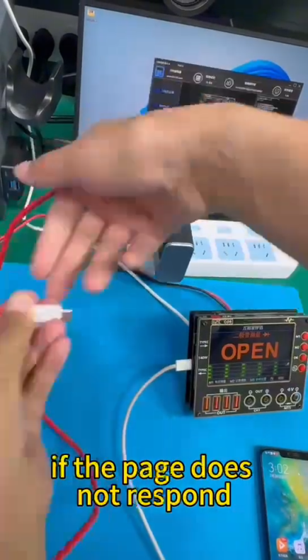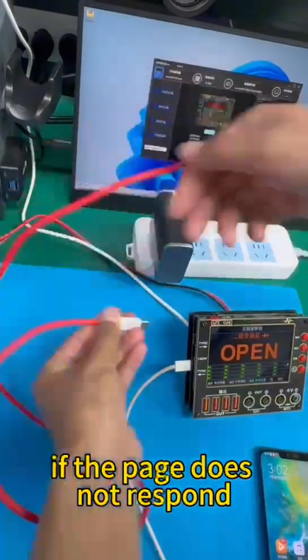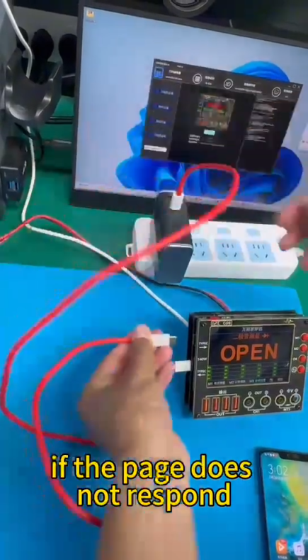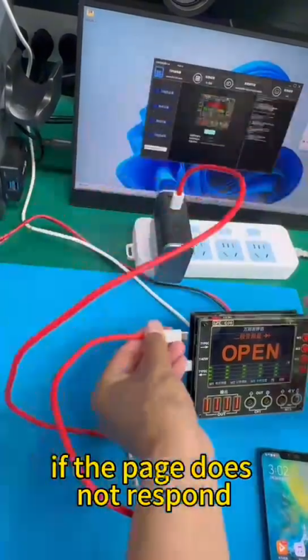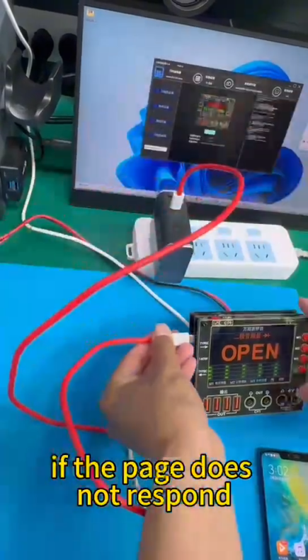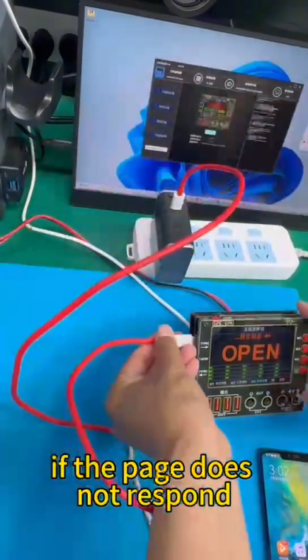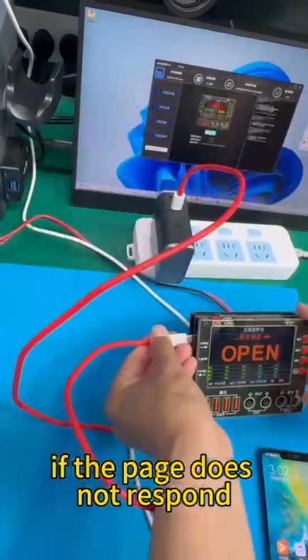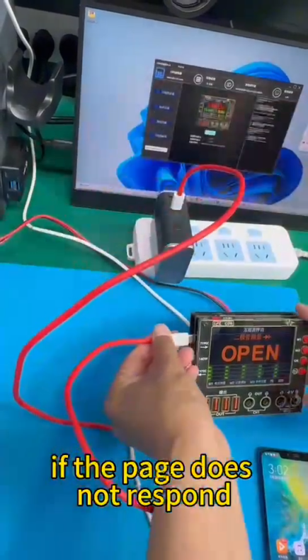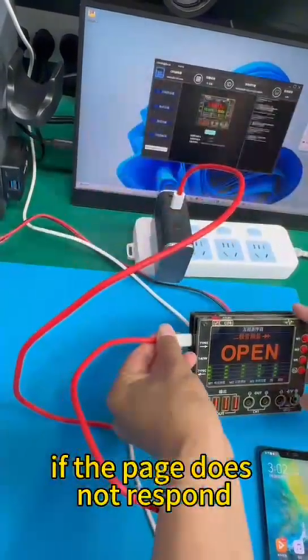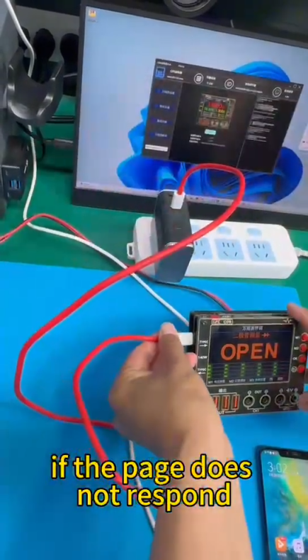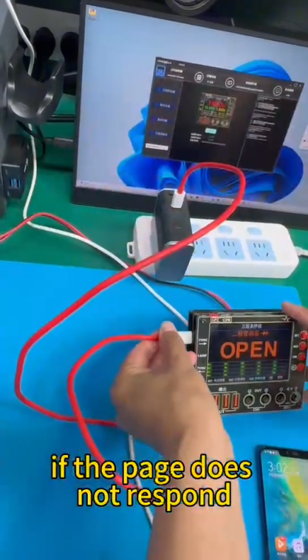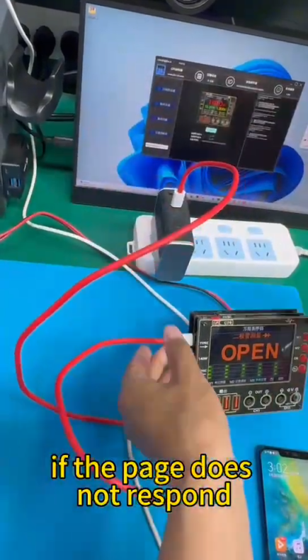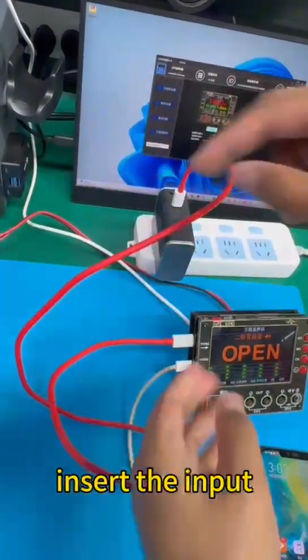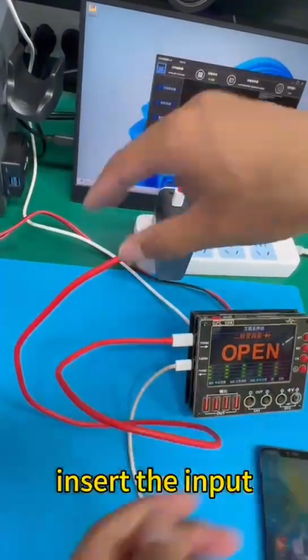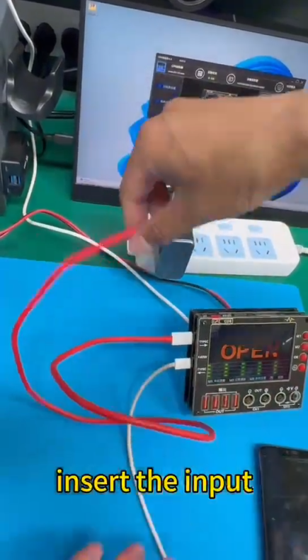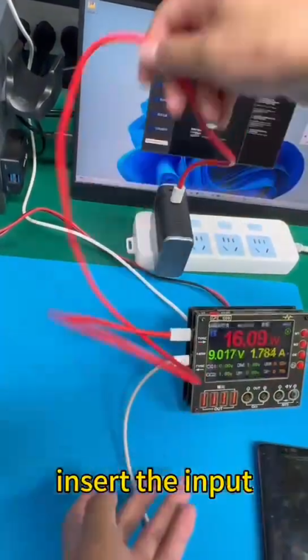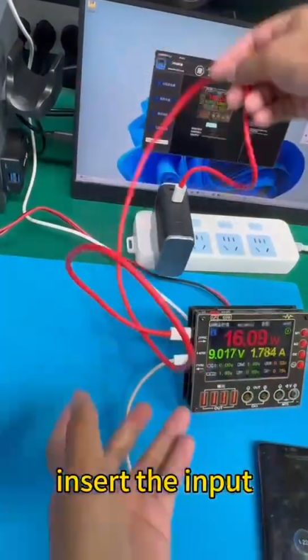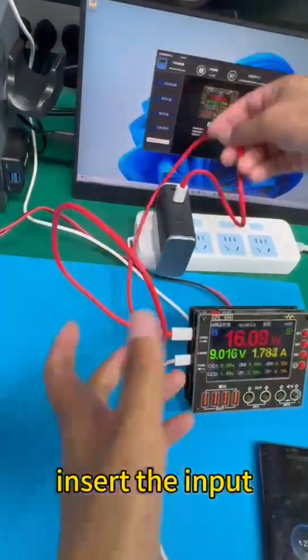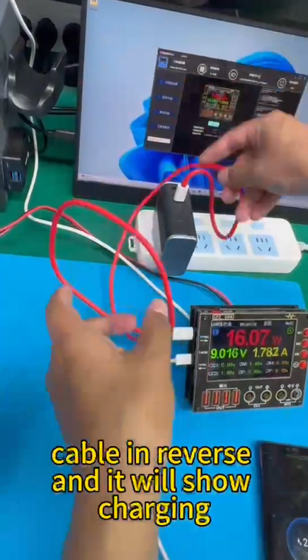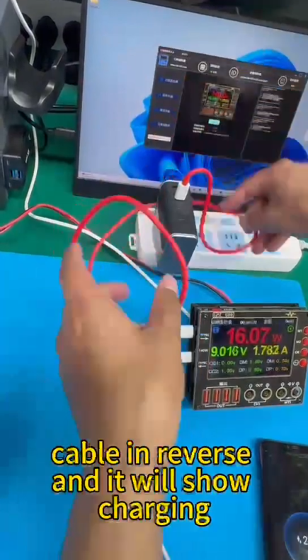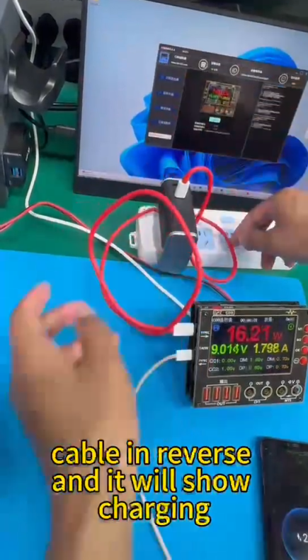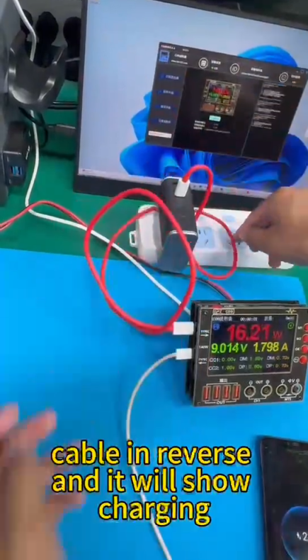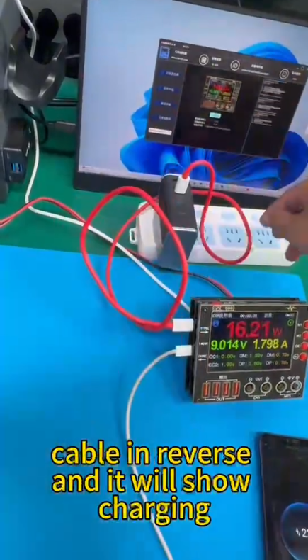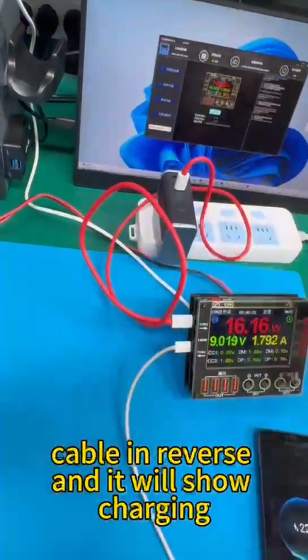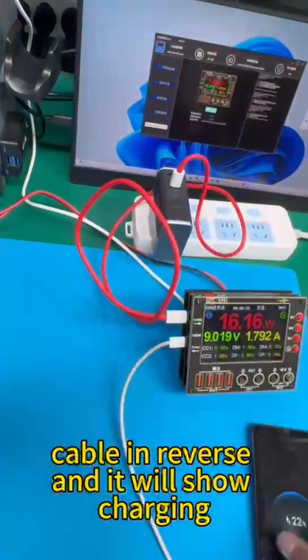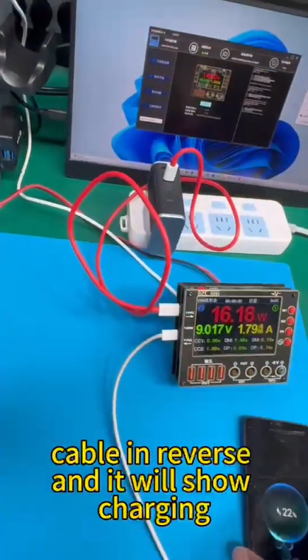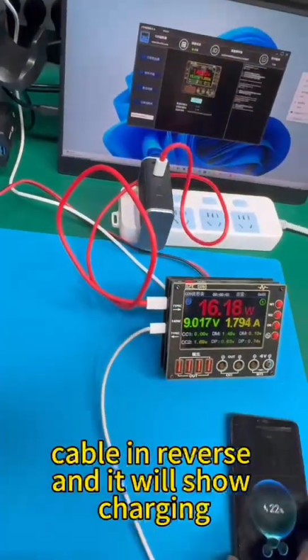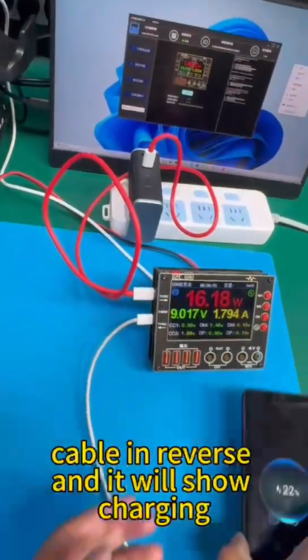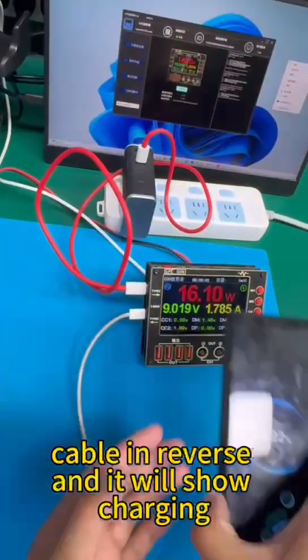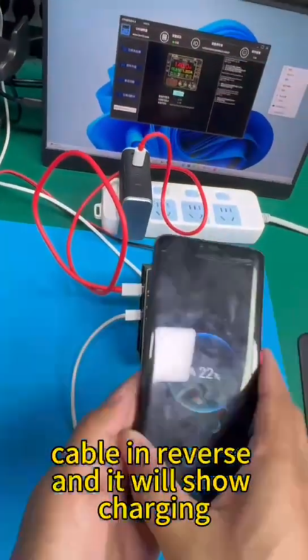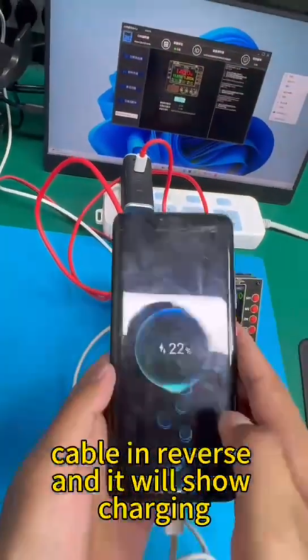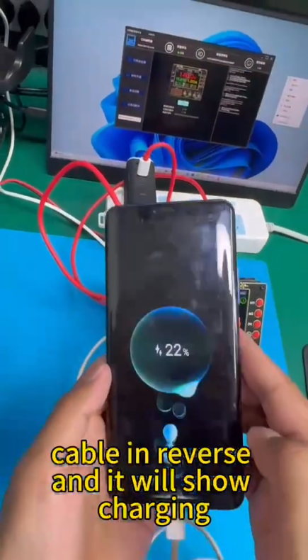If the page does not respond, insert the input cable in reverse and it will show charging.